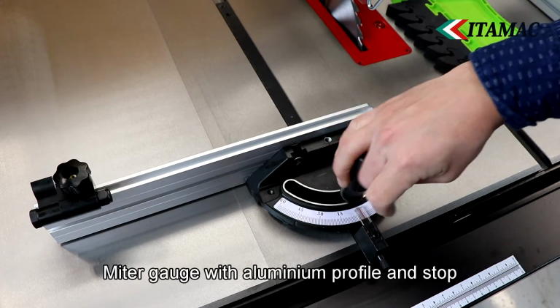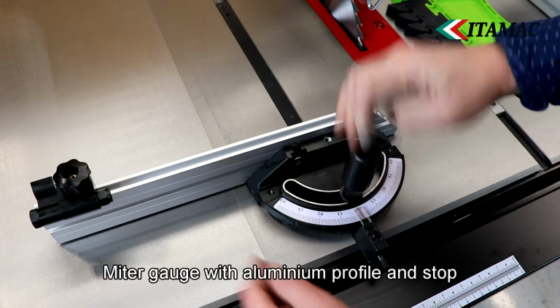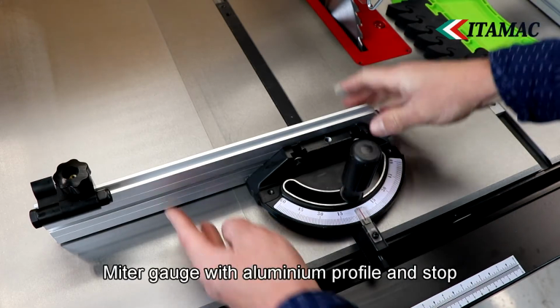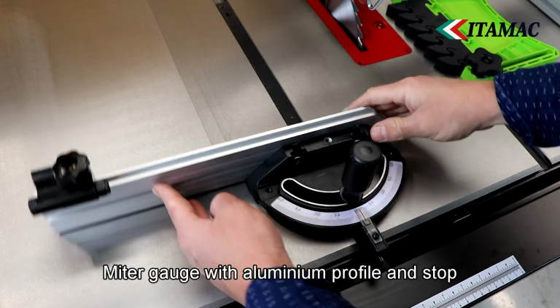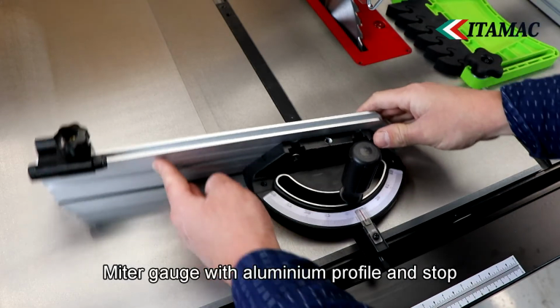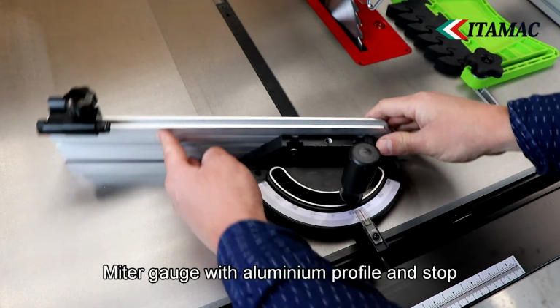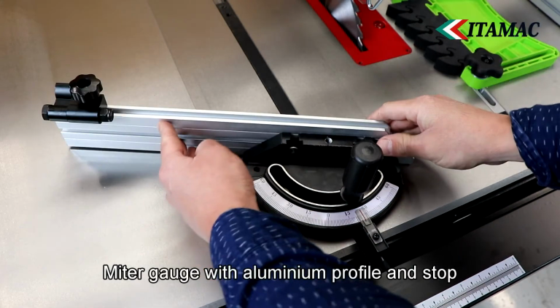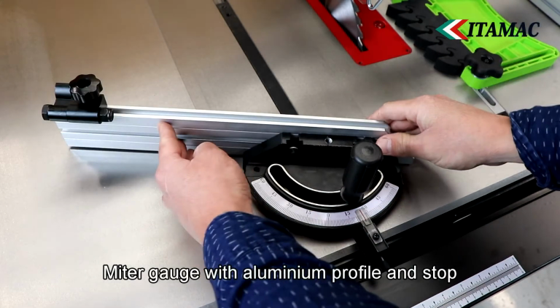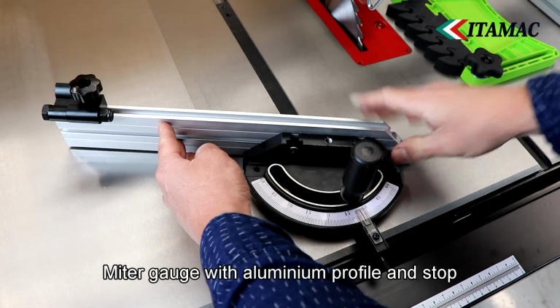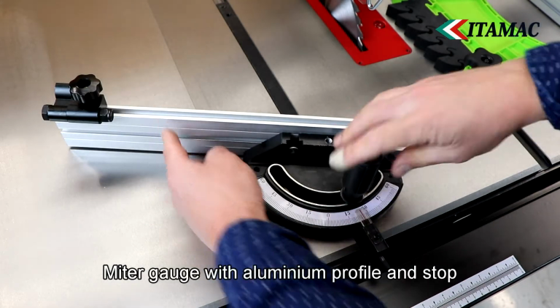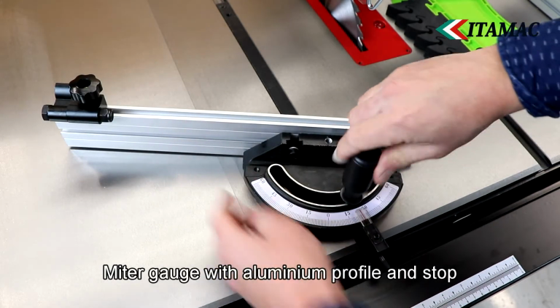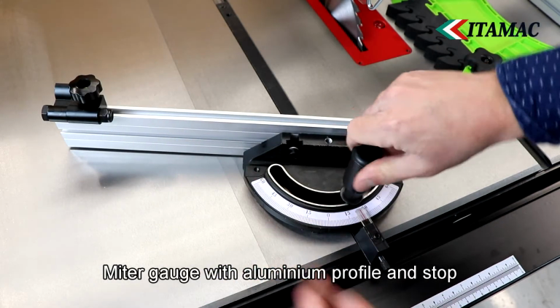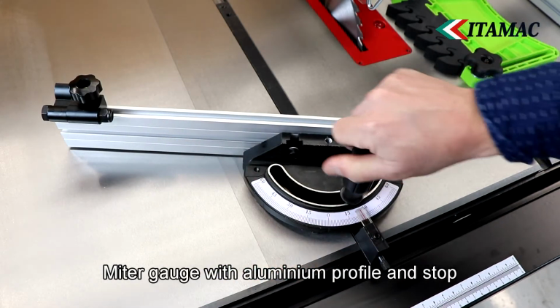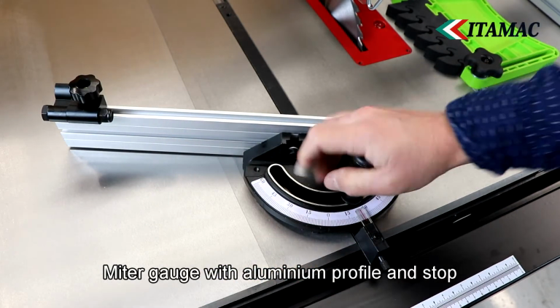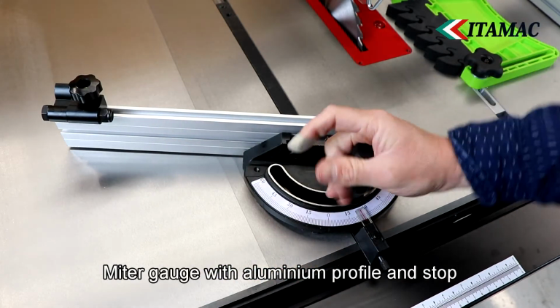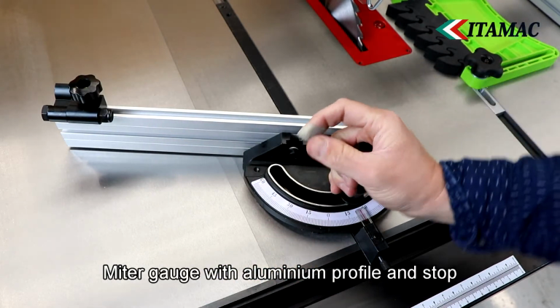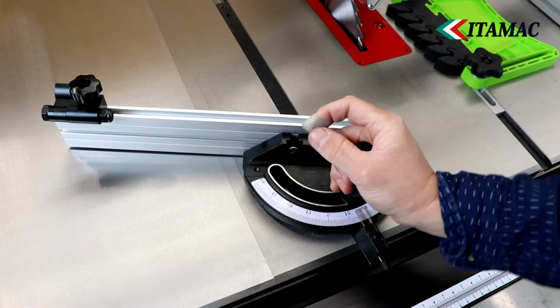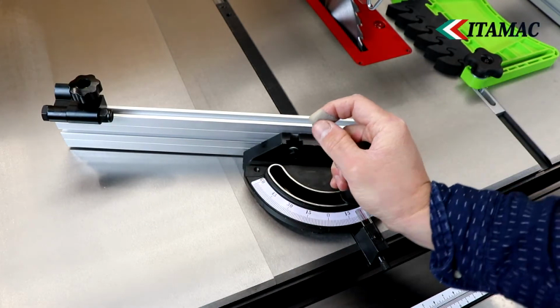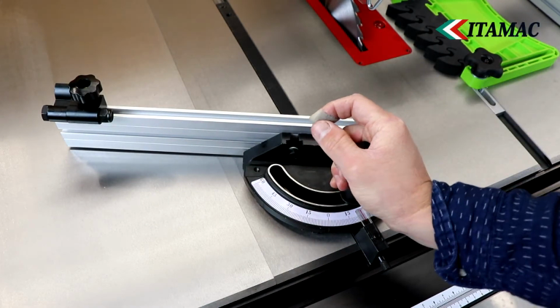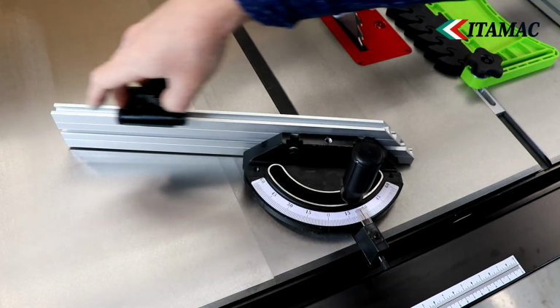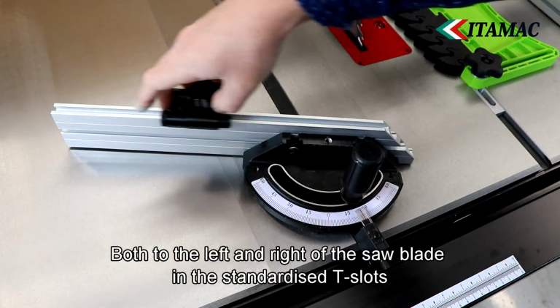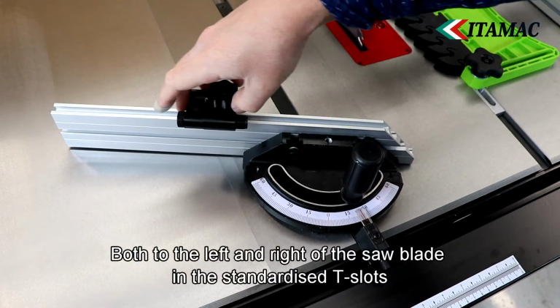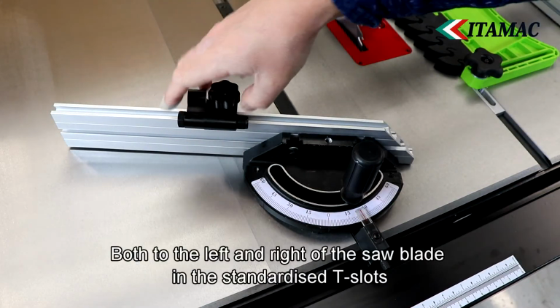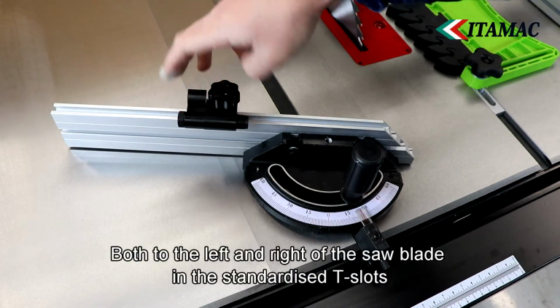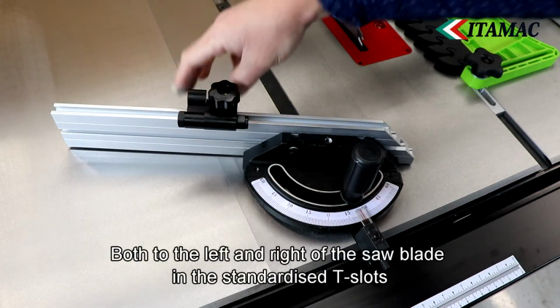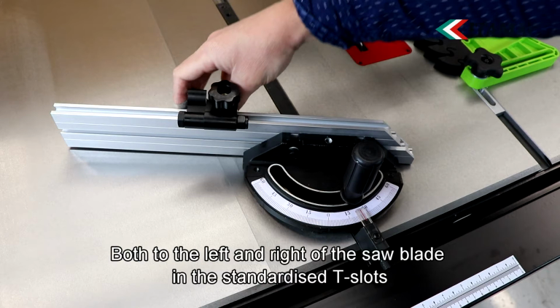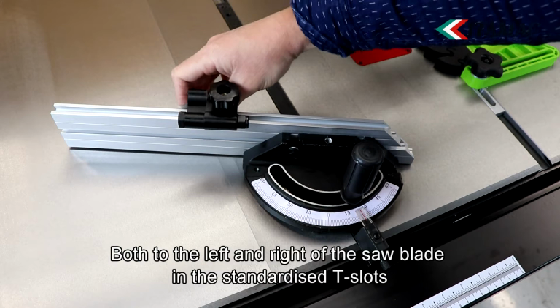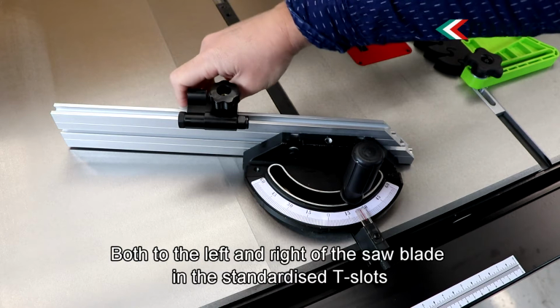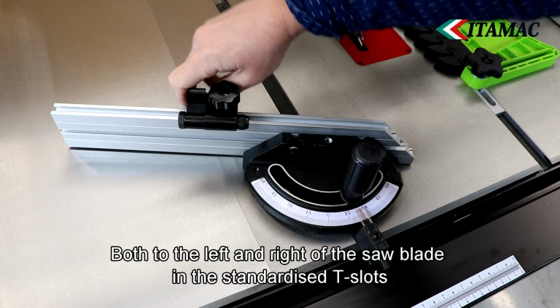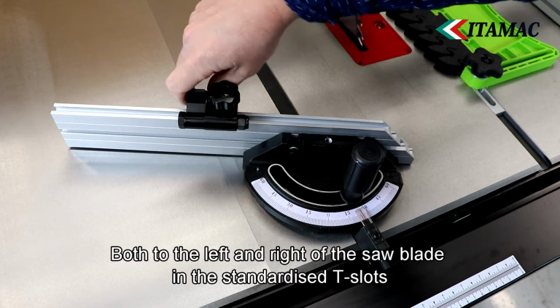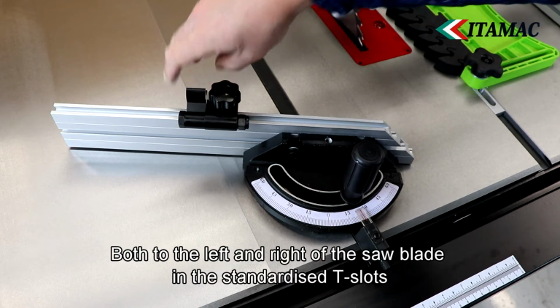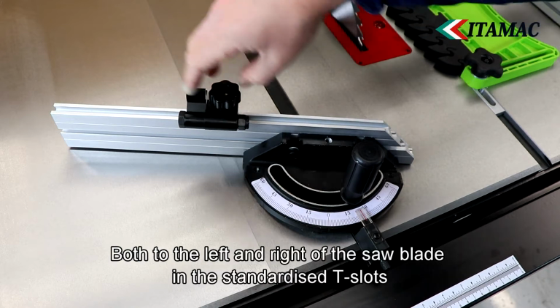The aluminium fence can be moved forward to prevent clamping of the workpiece. The miter gauge is easily adjustable and can be used to the left or right of the saw blade in the standardized tee slots.